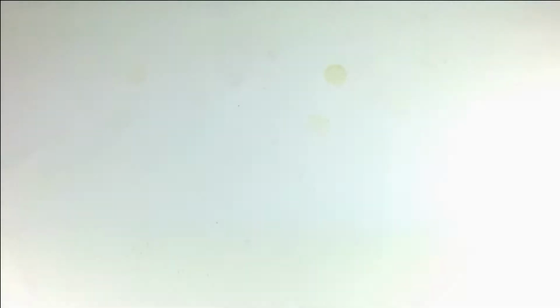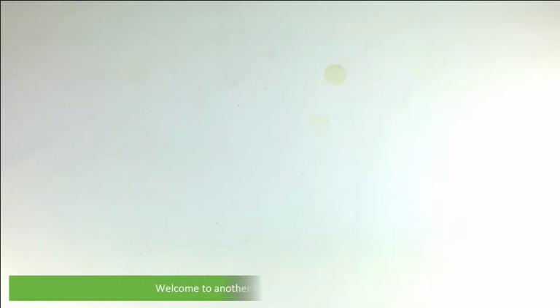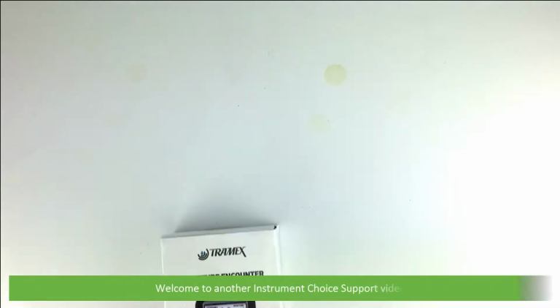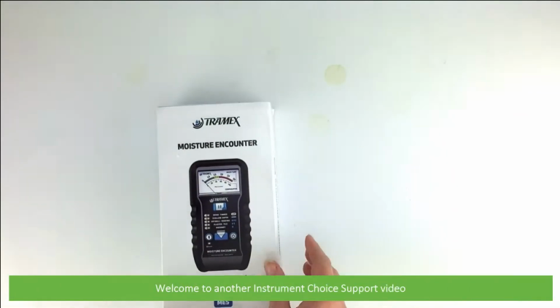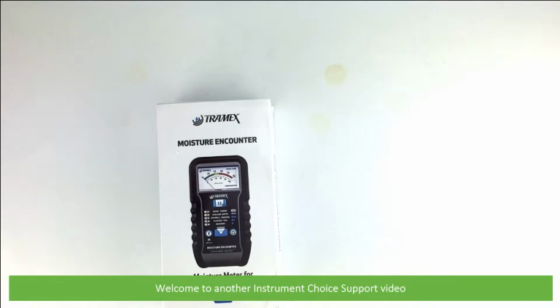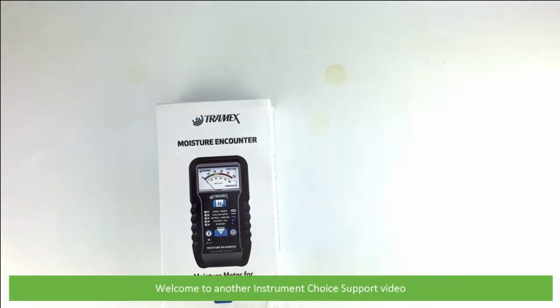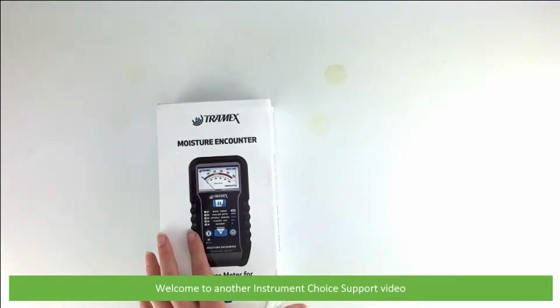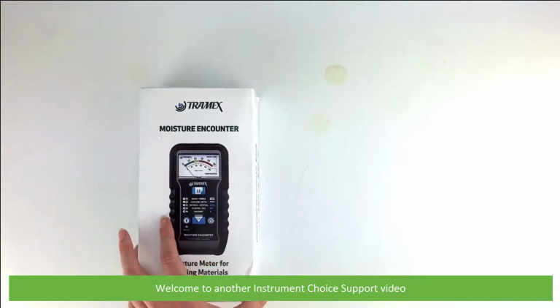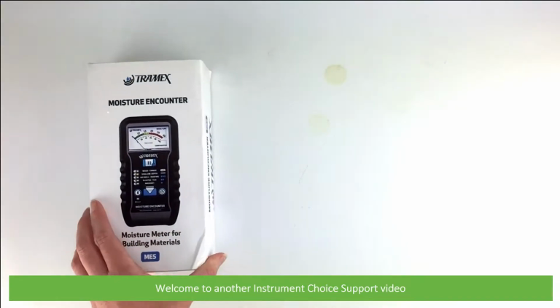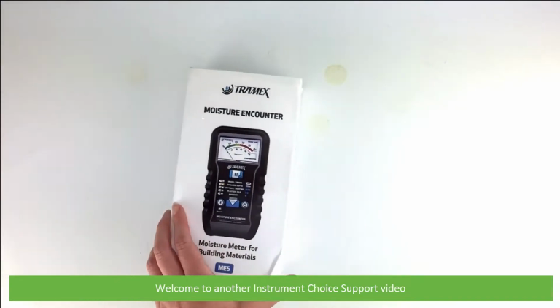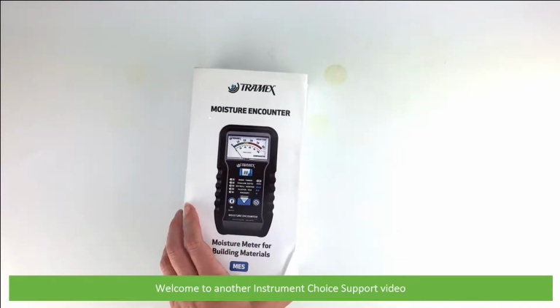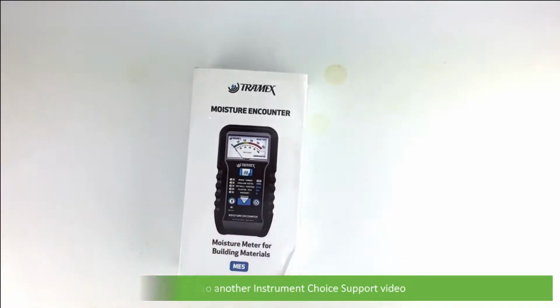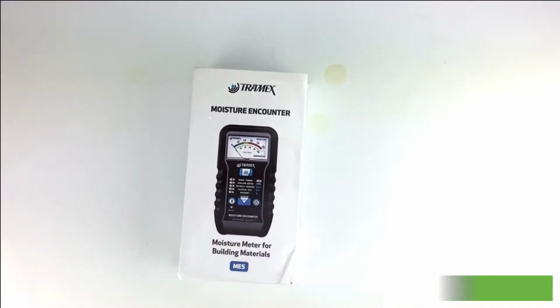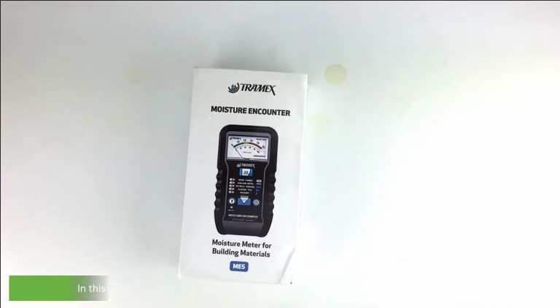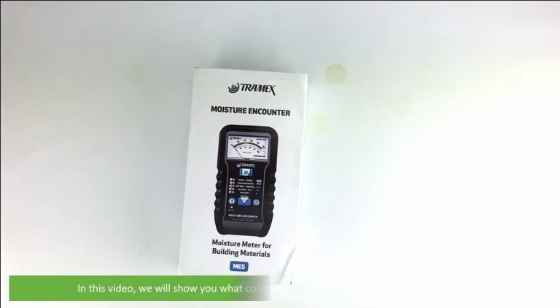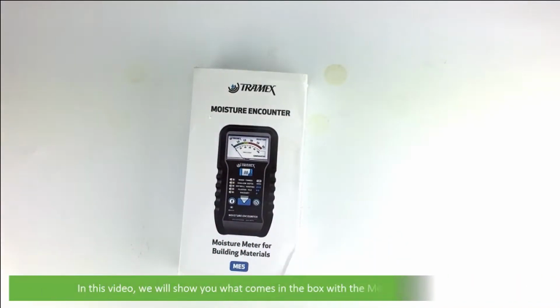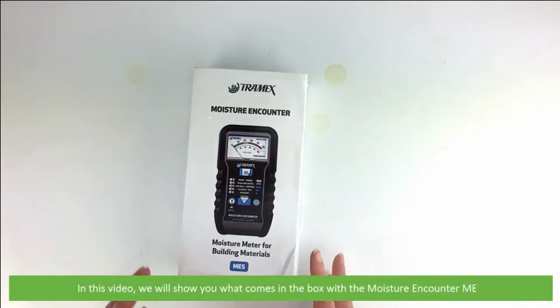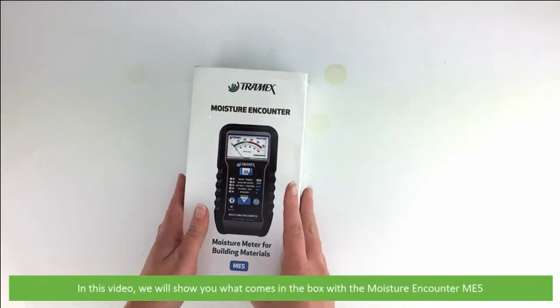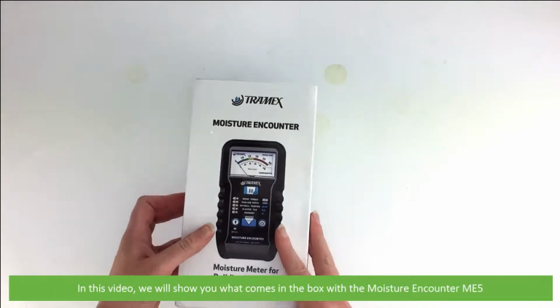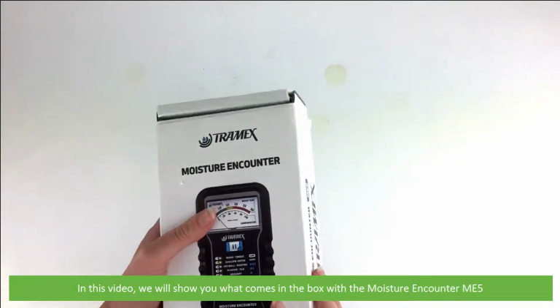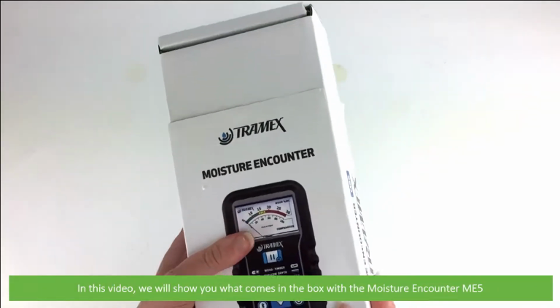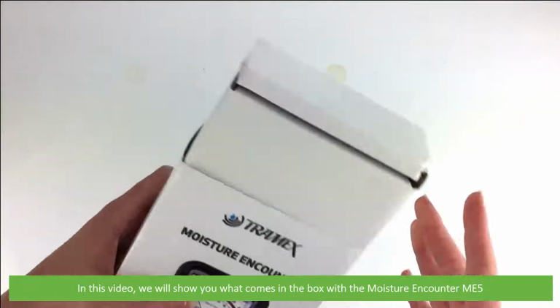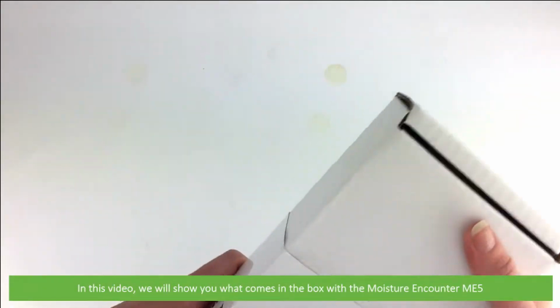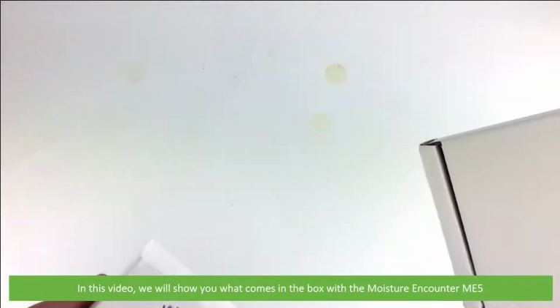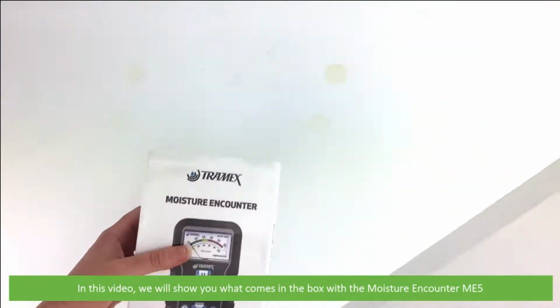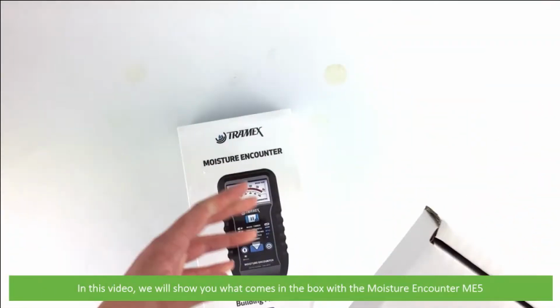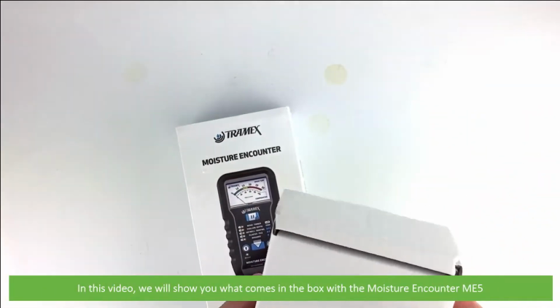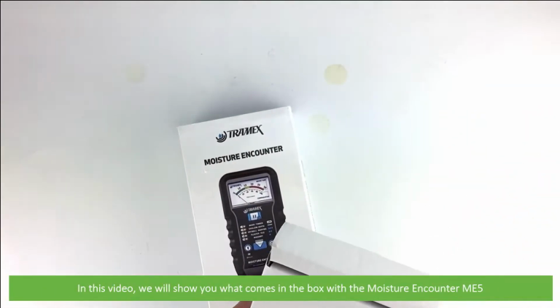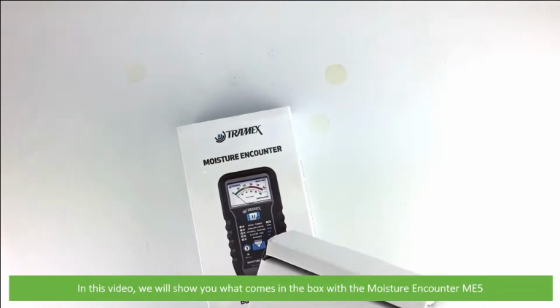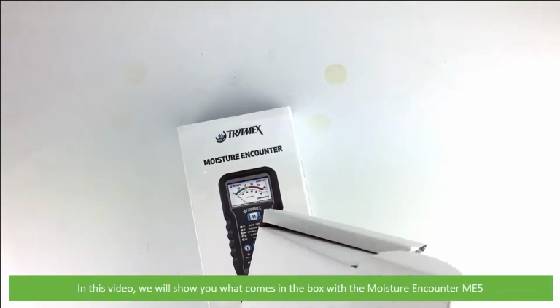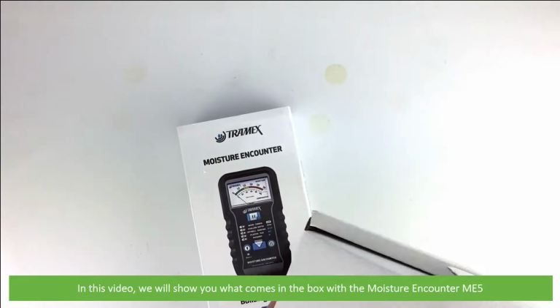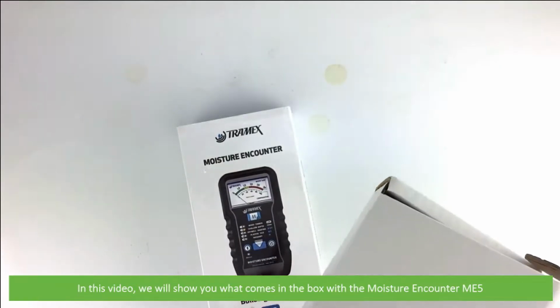Hi and welcome to another Instrument Choice support video. In this video we'll show you what comes in the box with the Moisture Encounter Meter, the ME5.